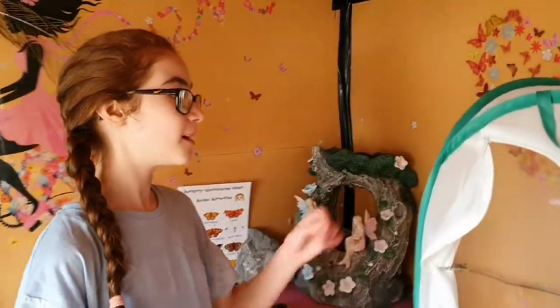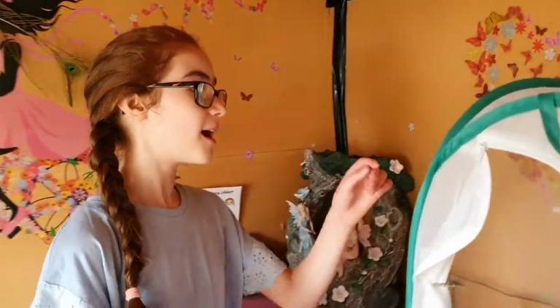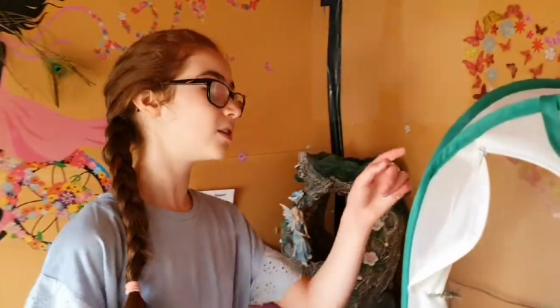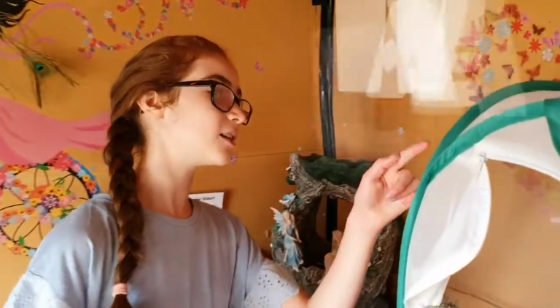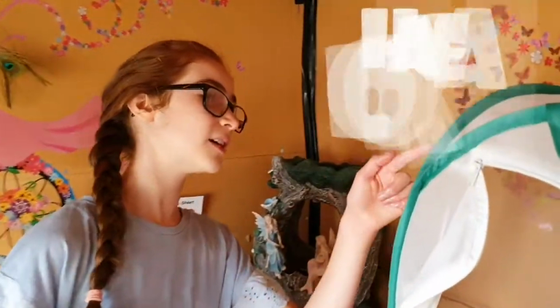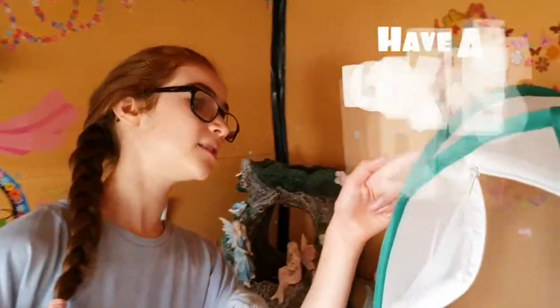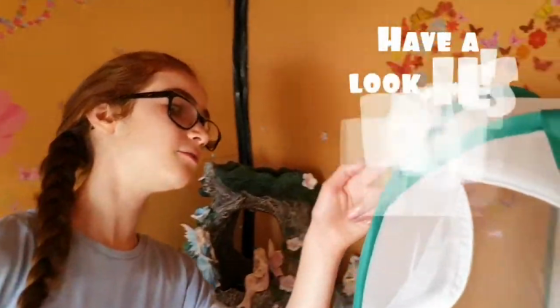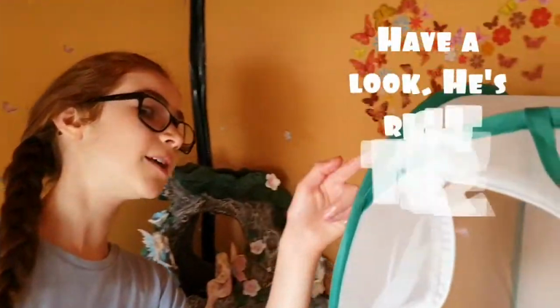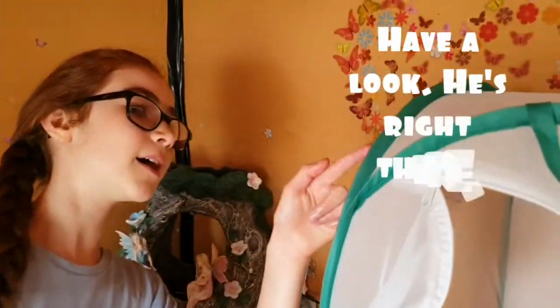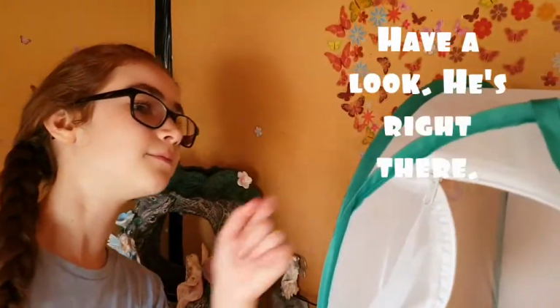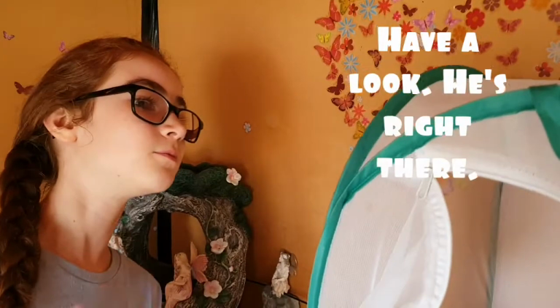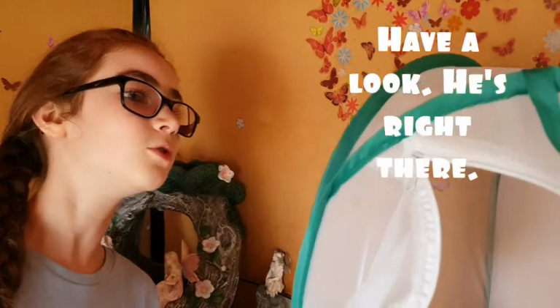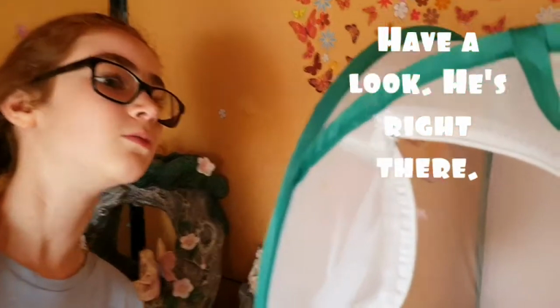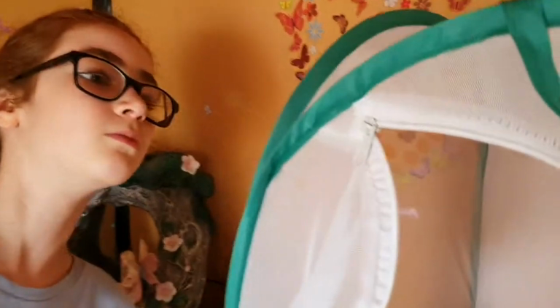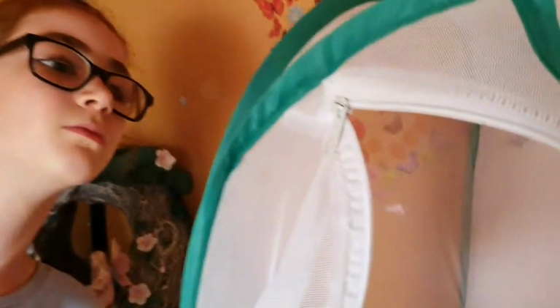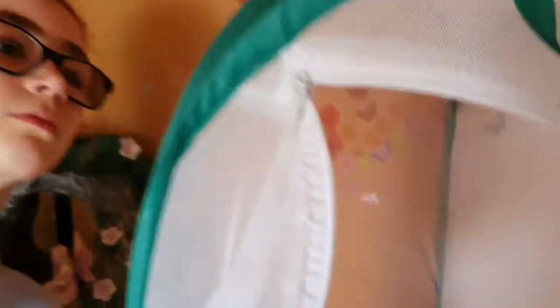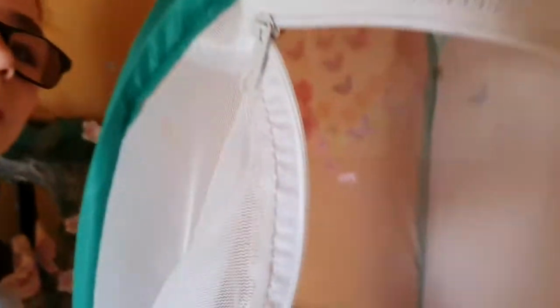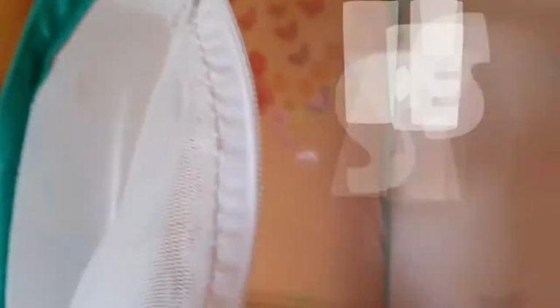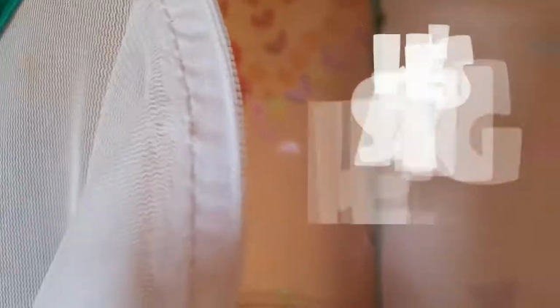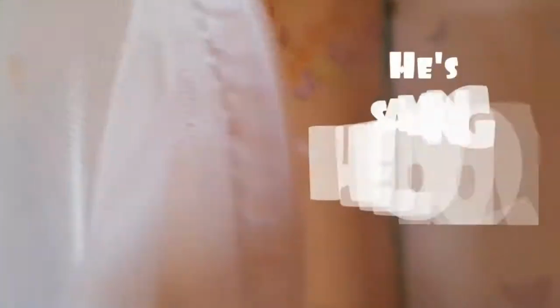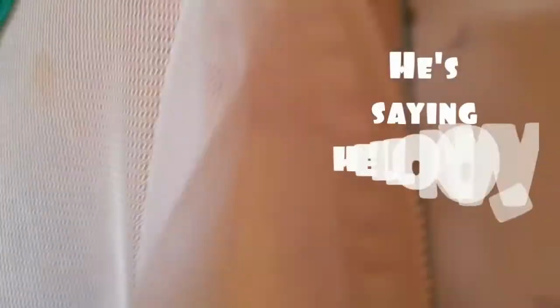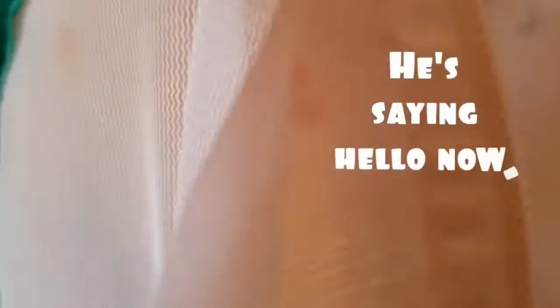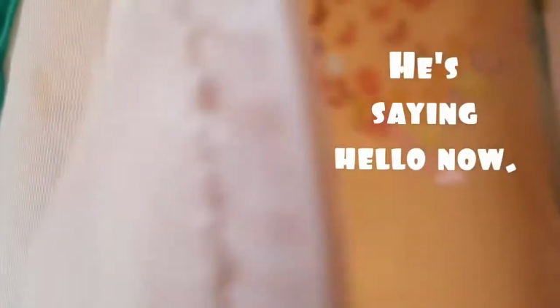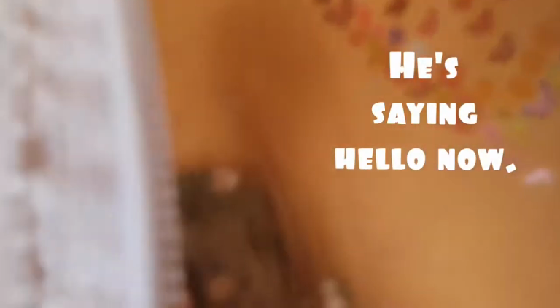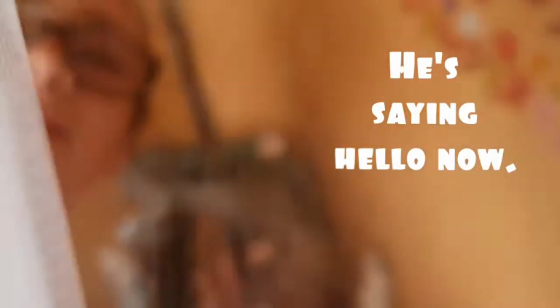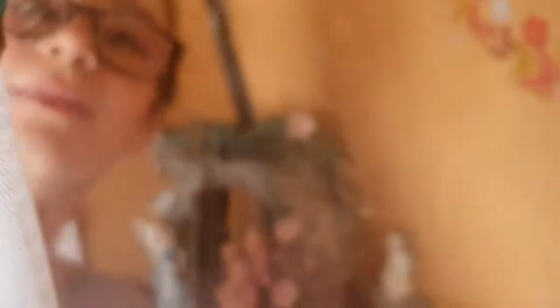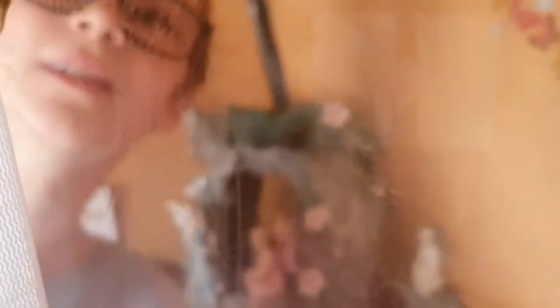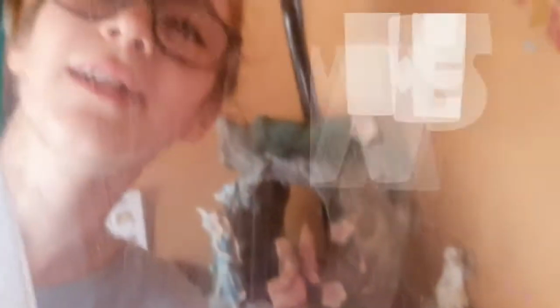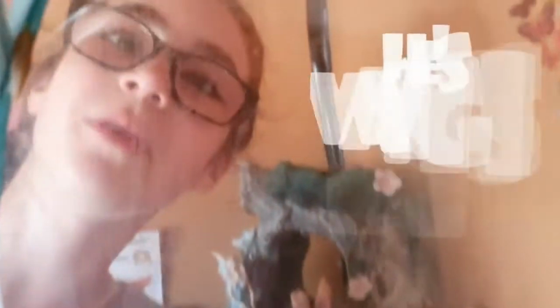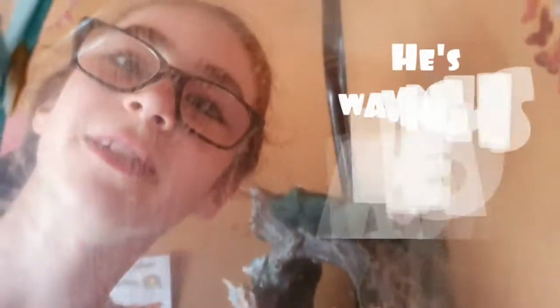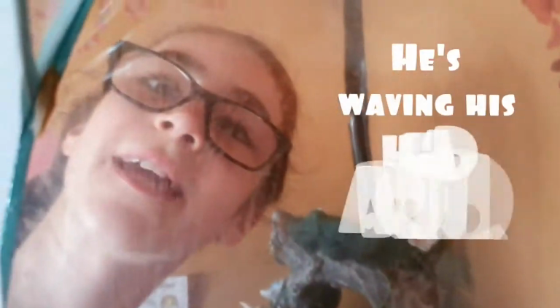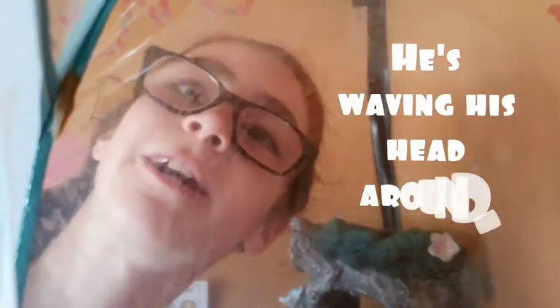Have a look, he's right there. He's saying hello now, waving his head around.